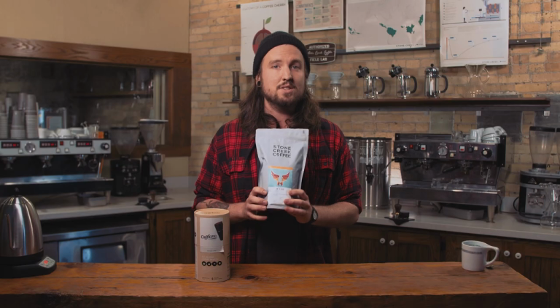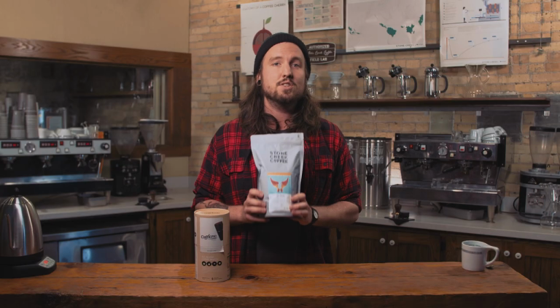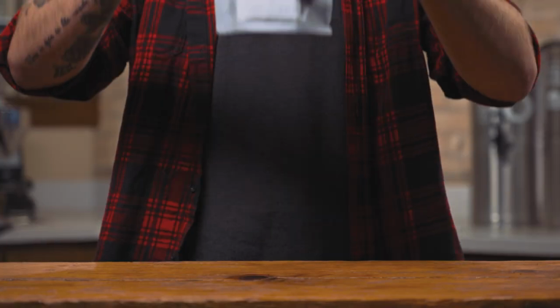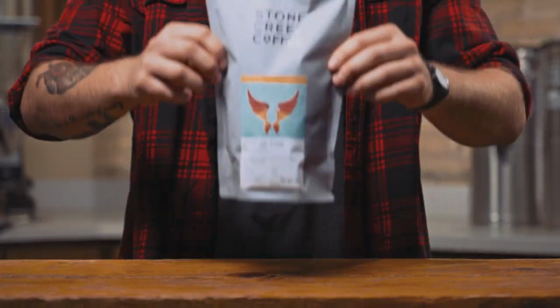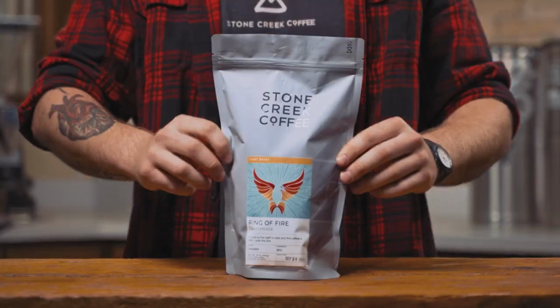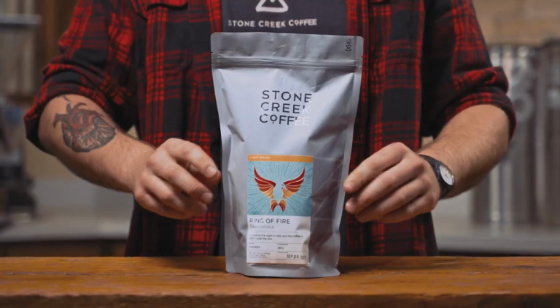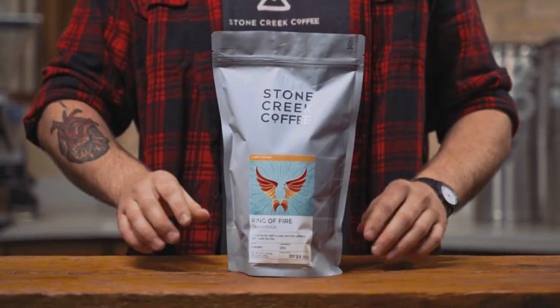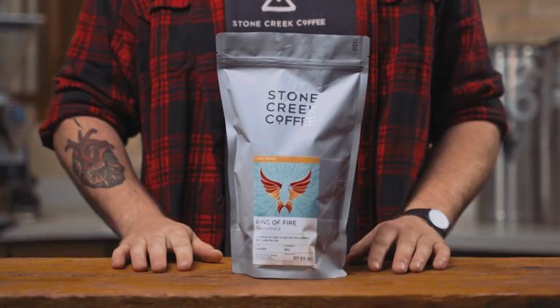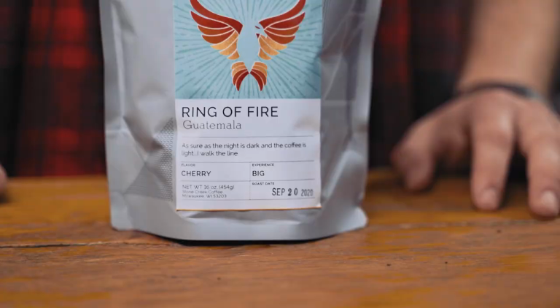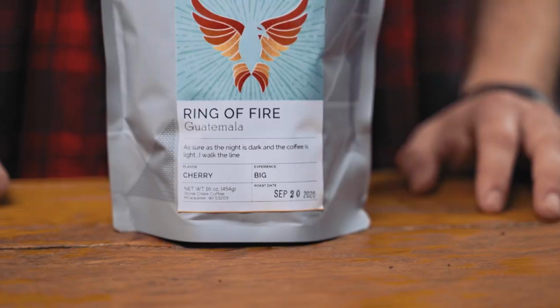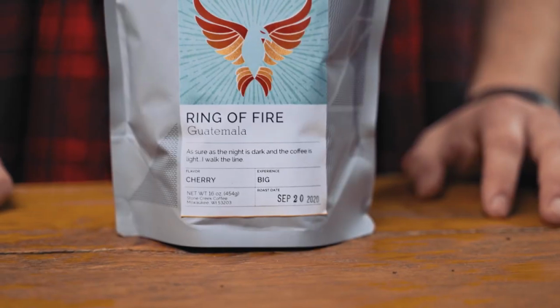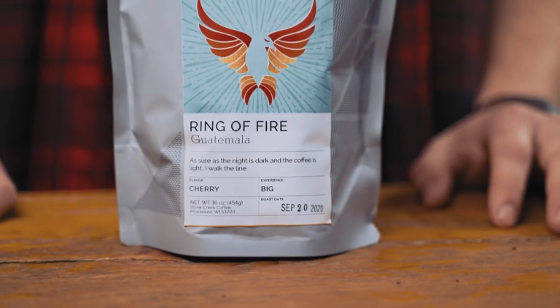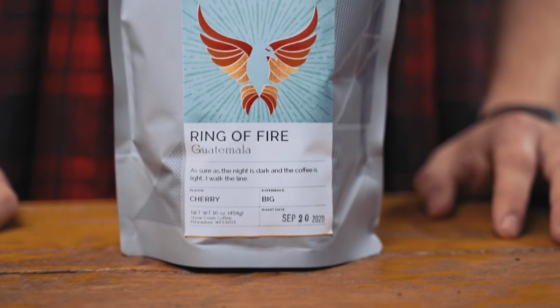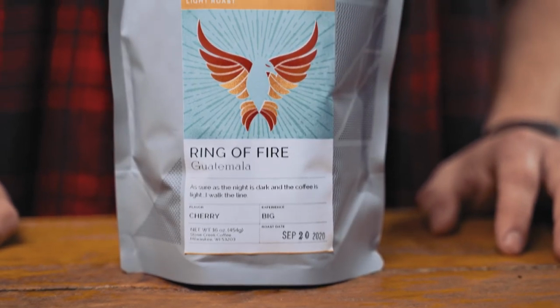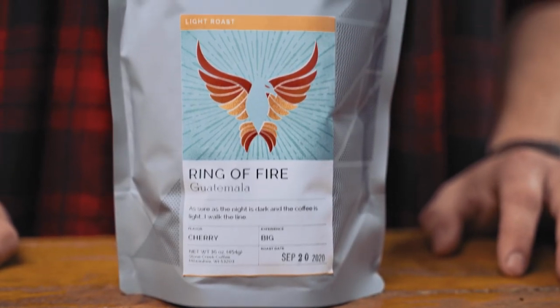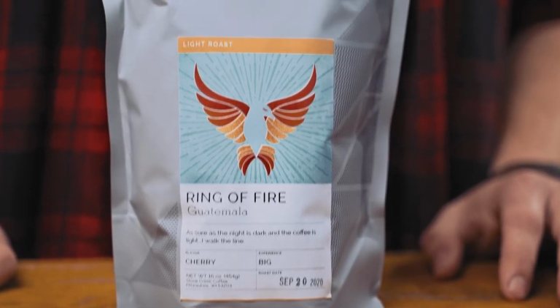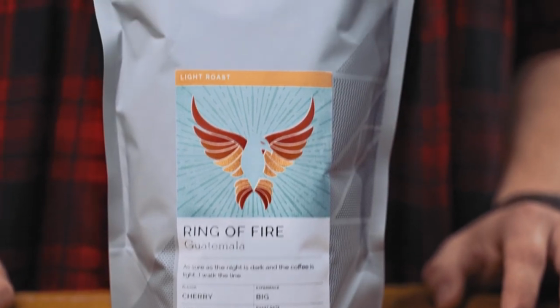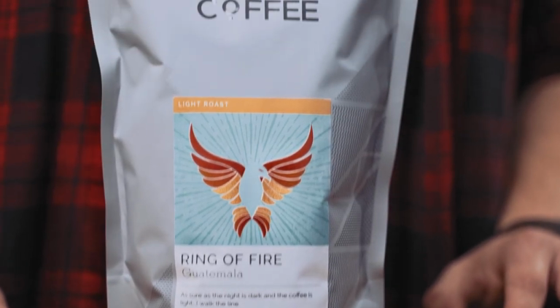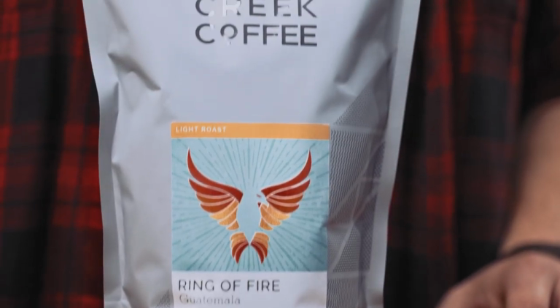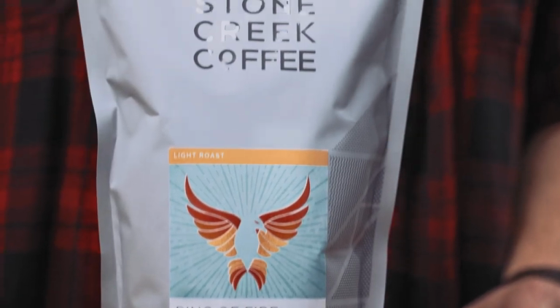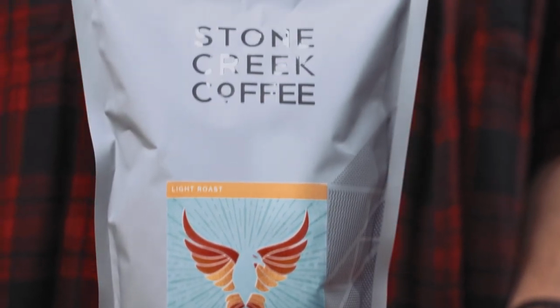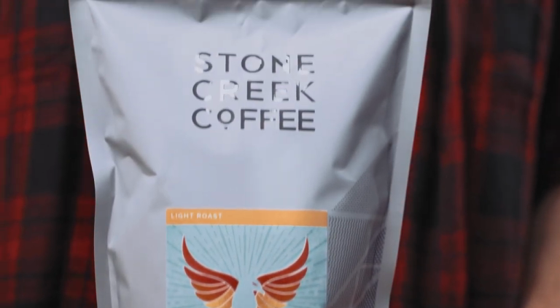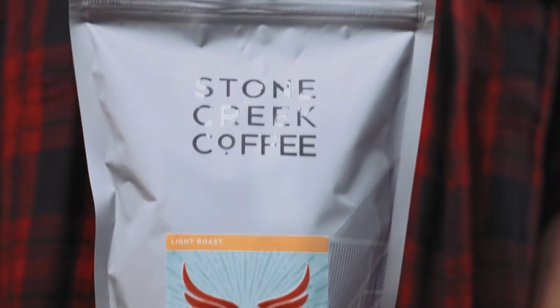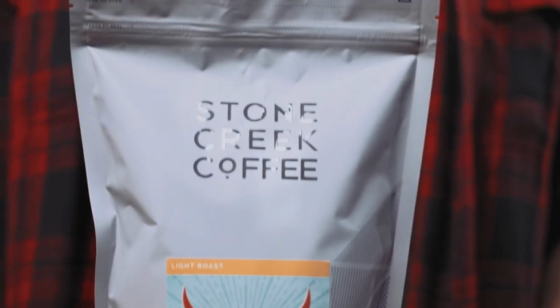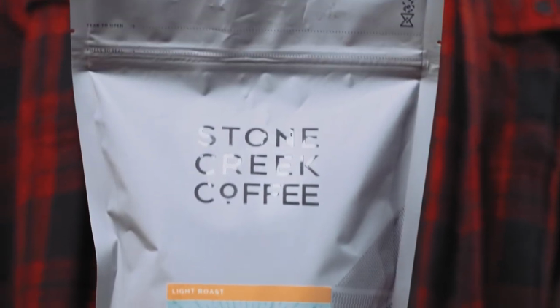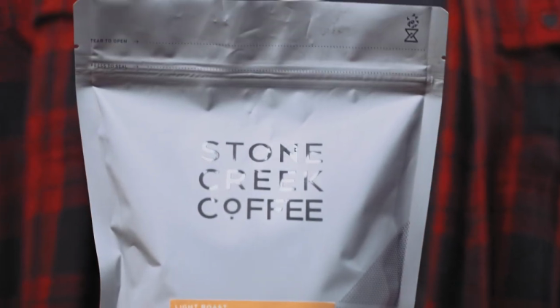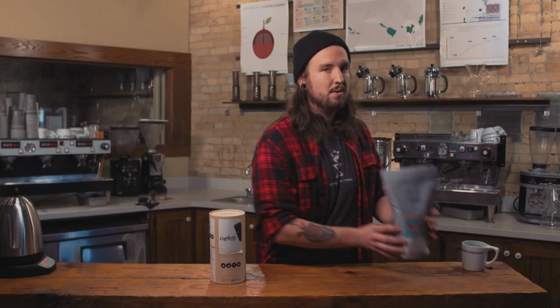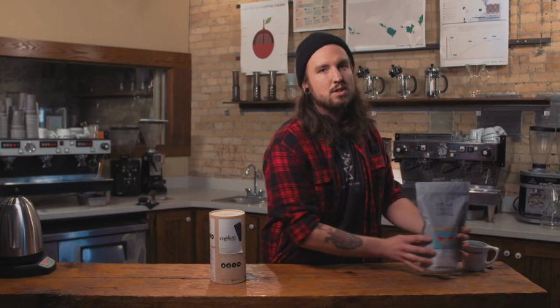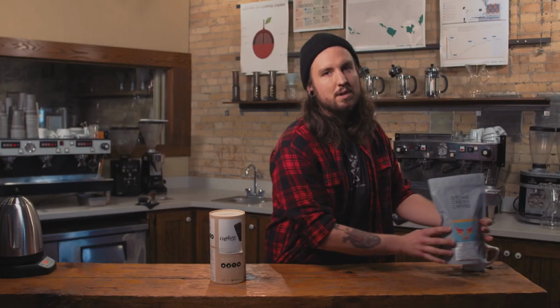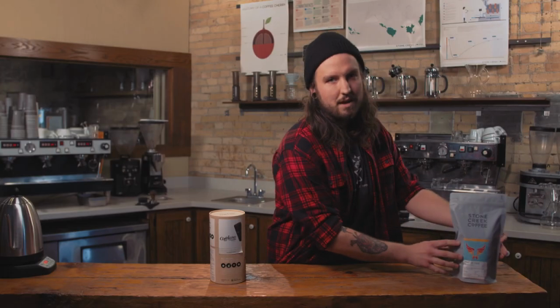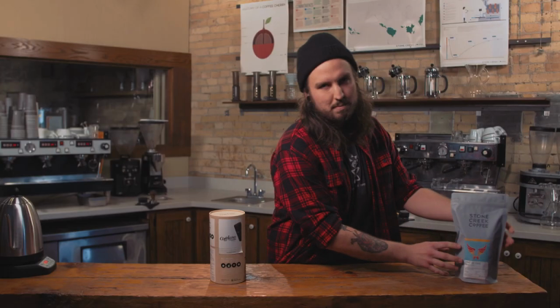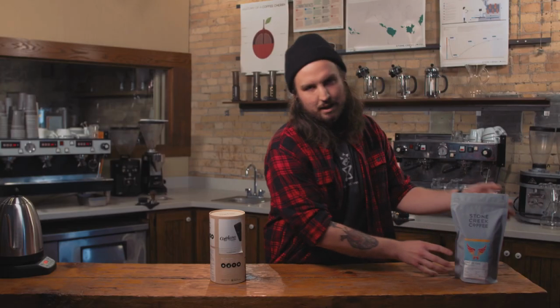So this is called Ring of Fire. Get it in any of our cafes or online.